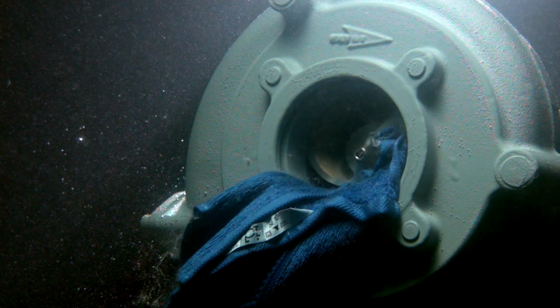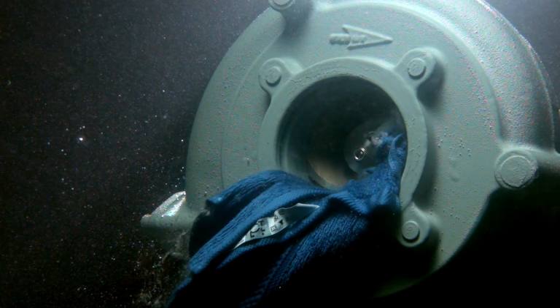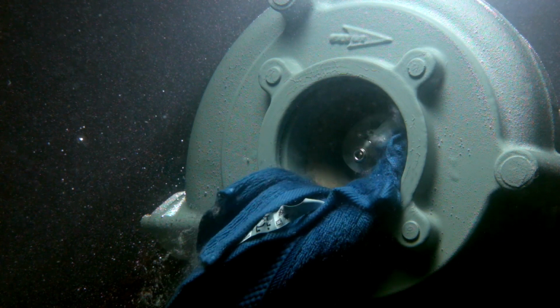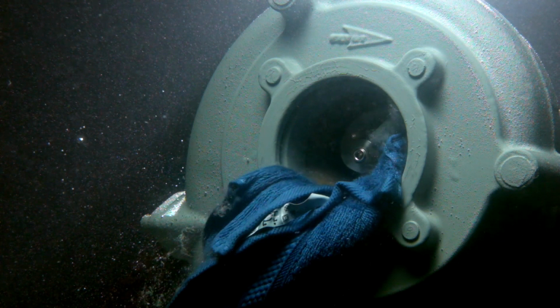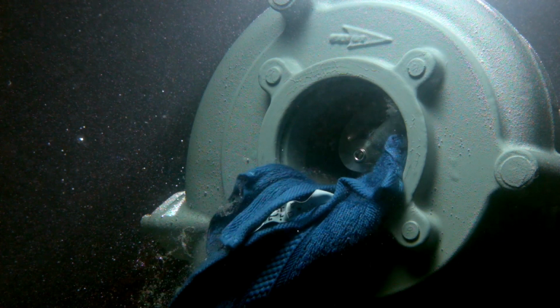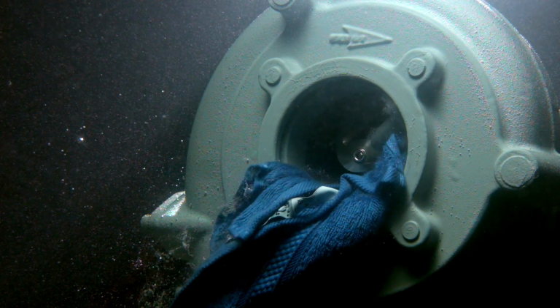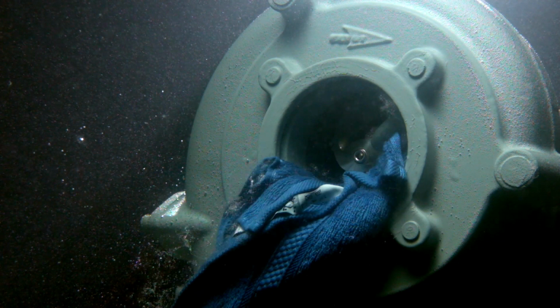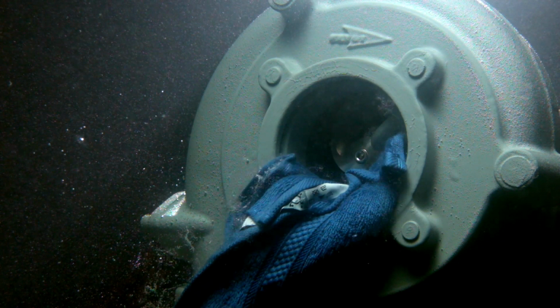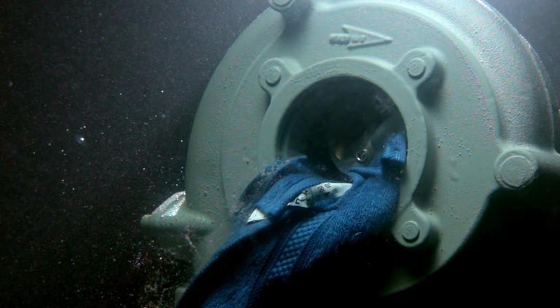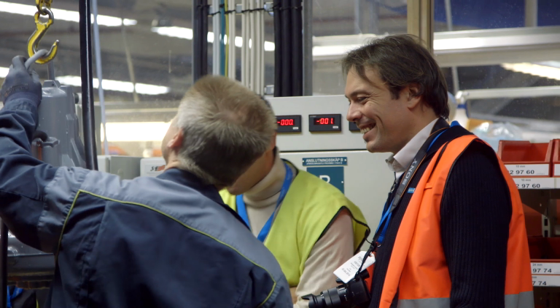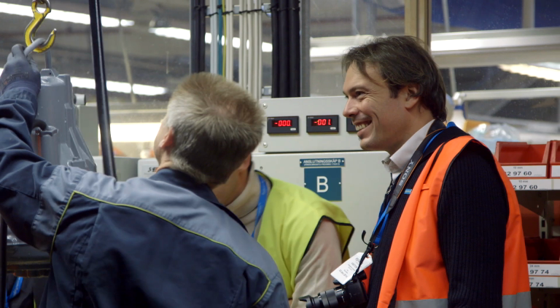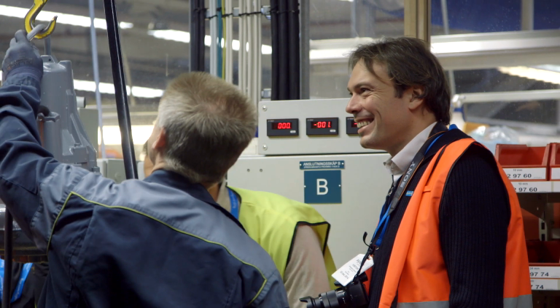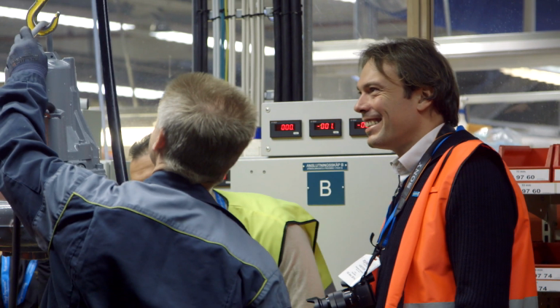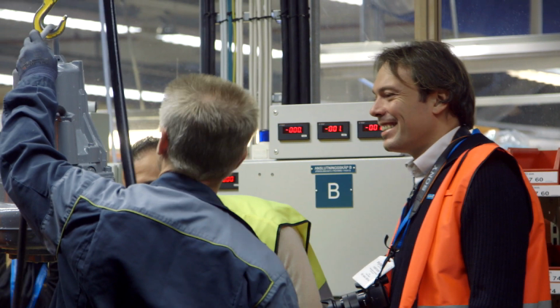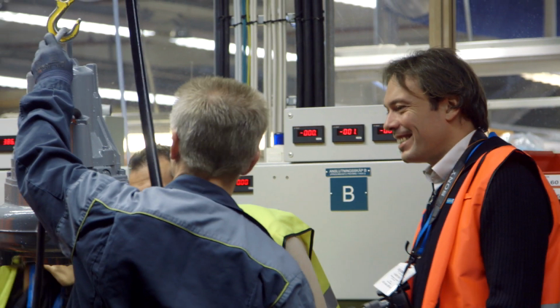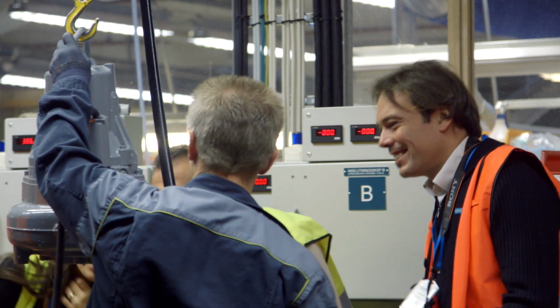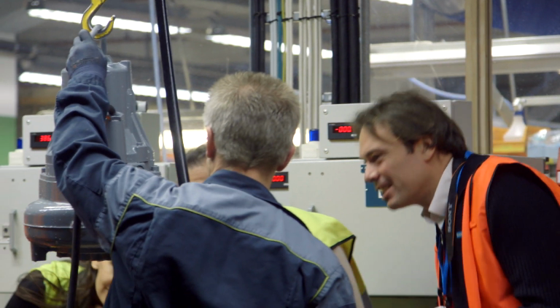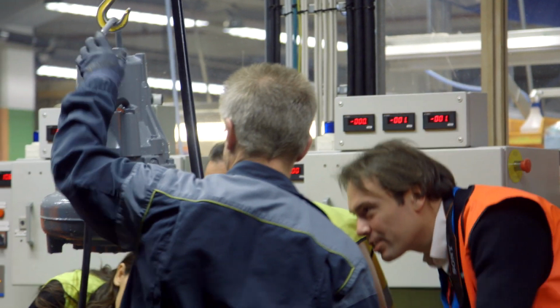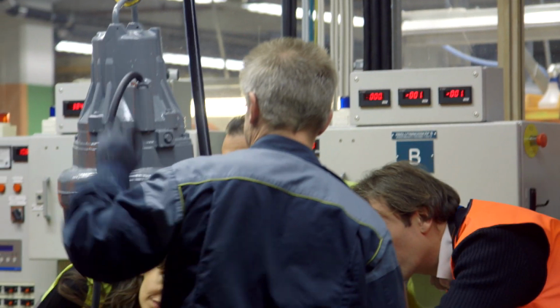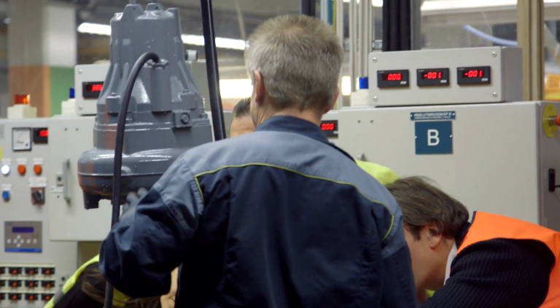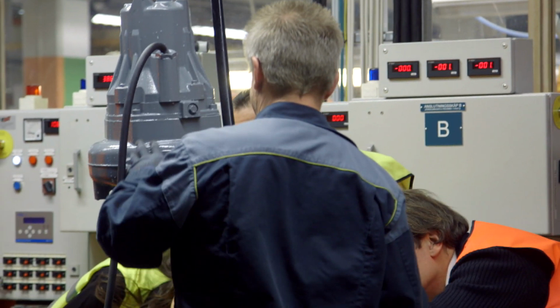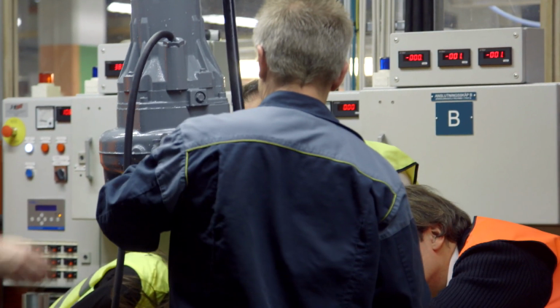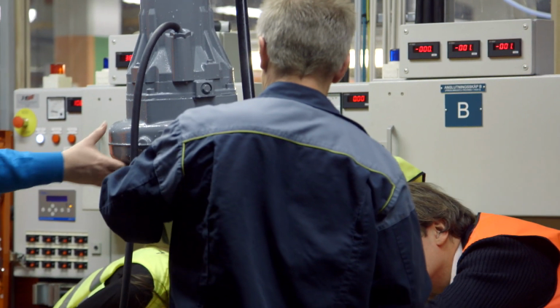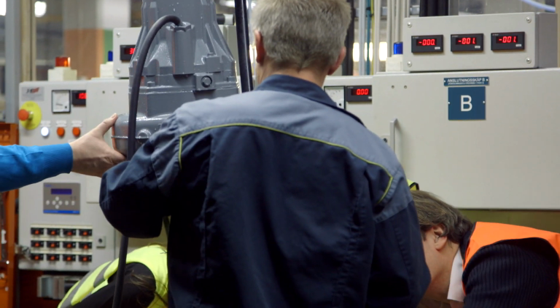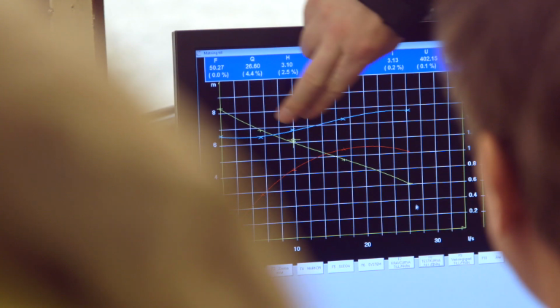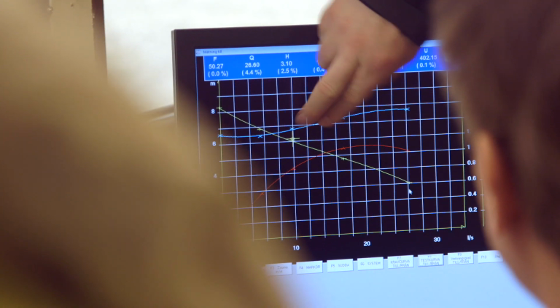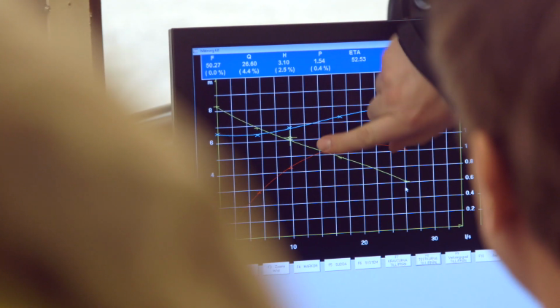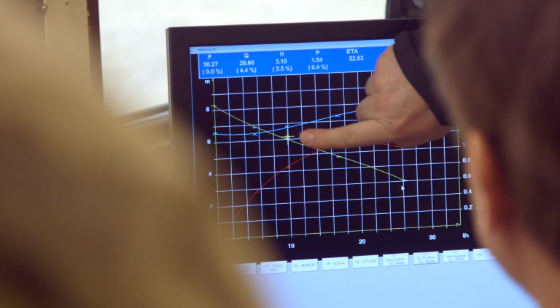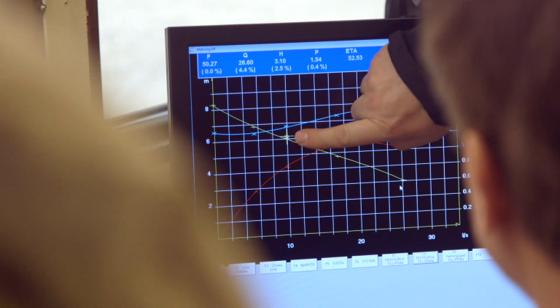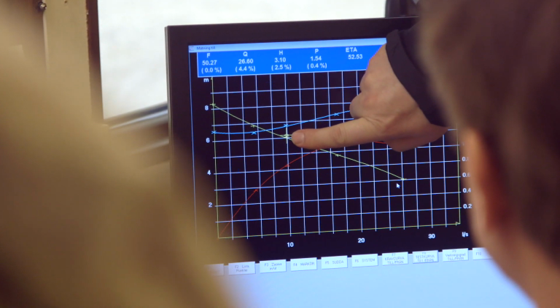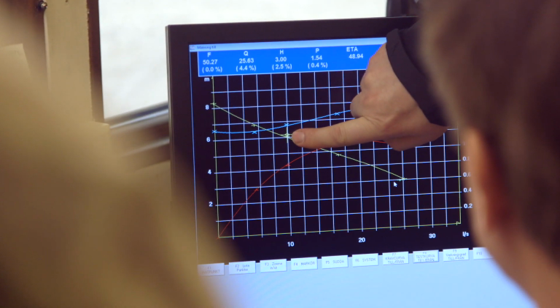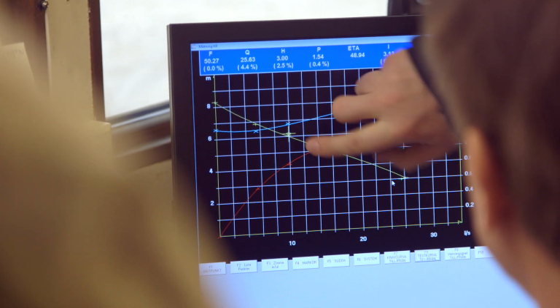Xylem is so sure of the quality of flight pumps that they even offer customers the opportunity to test the final product on site.